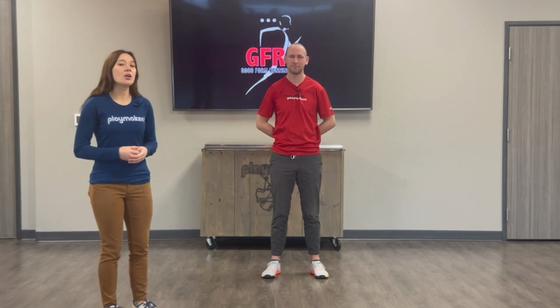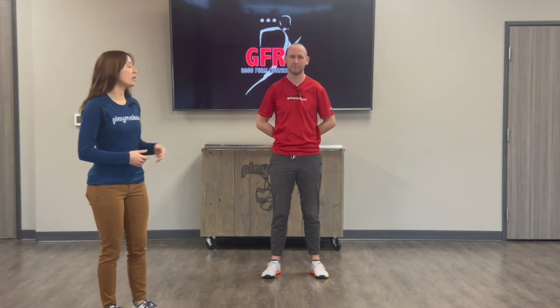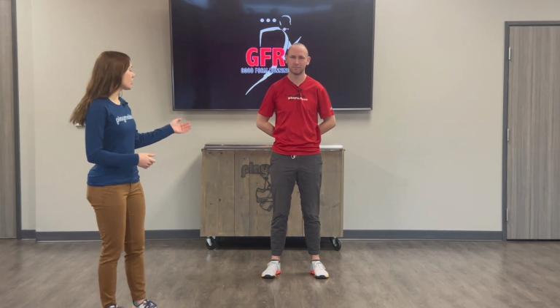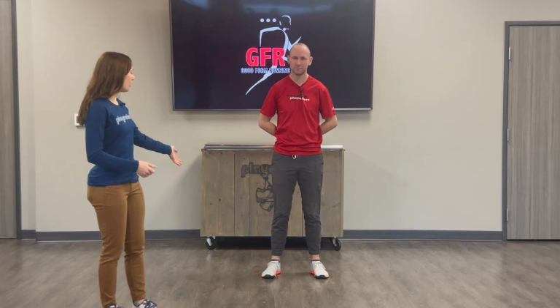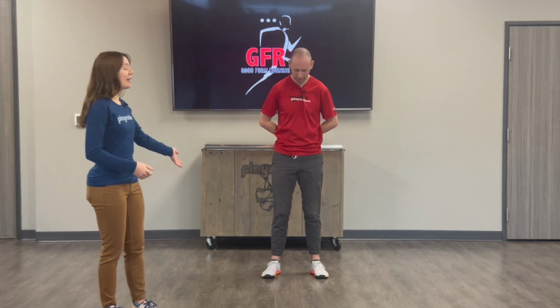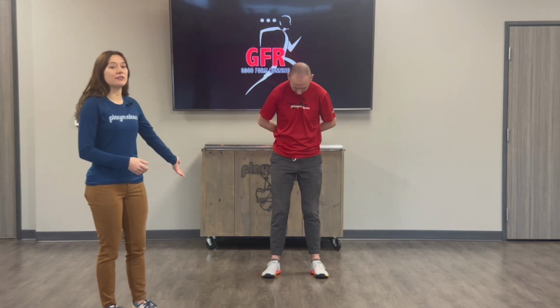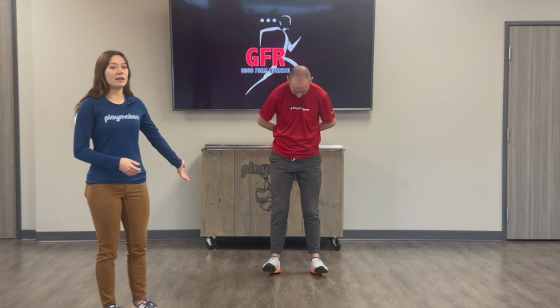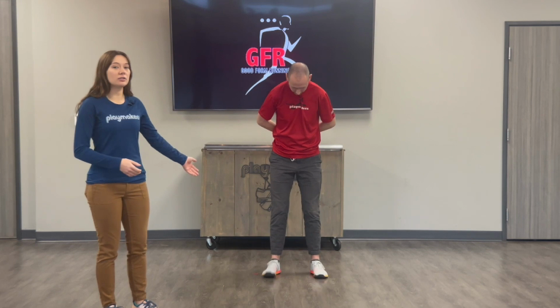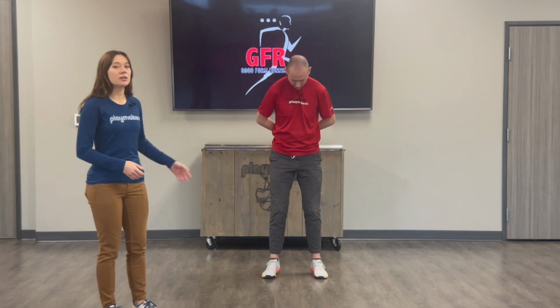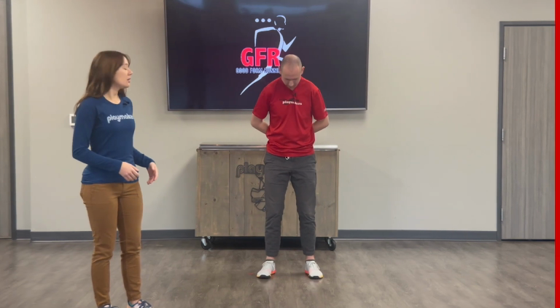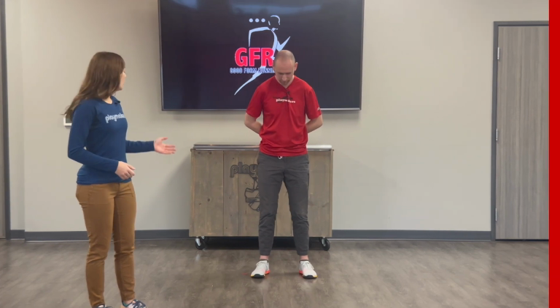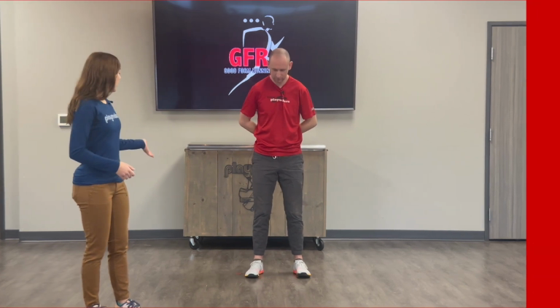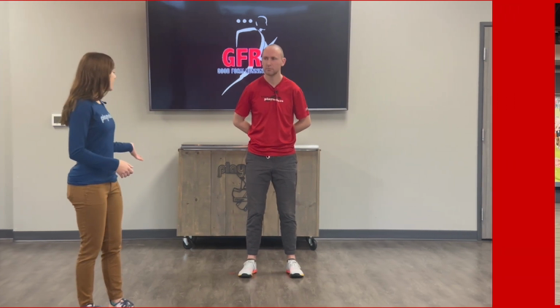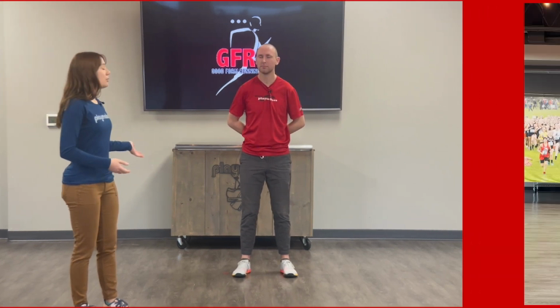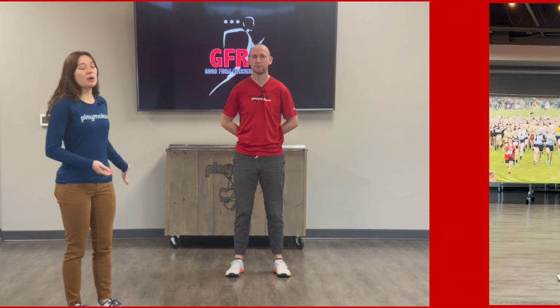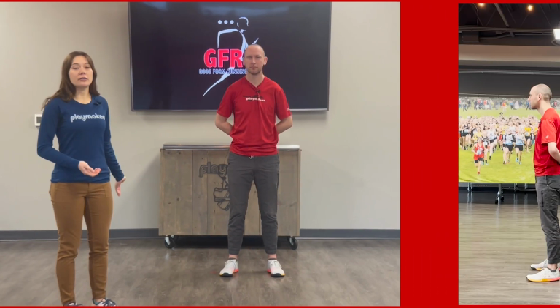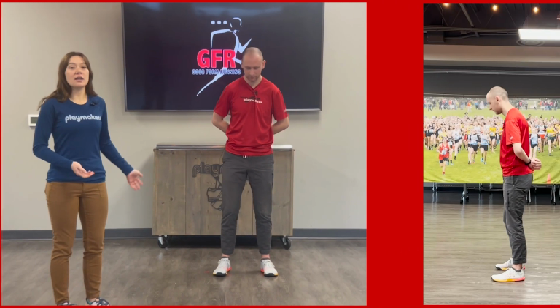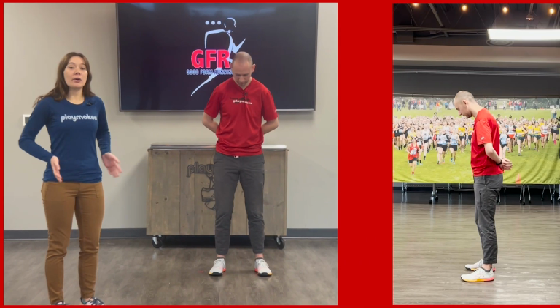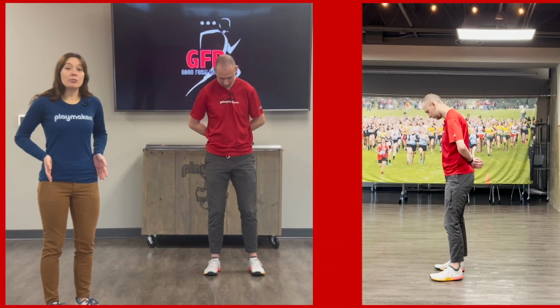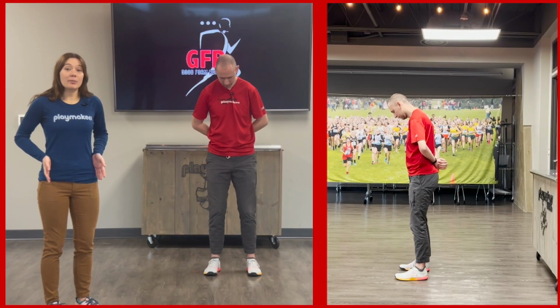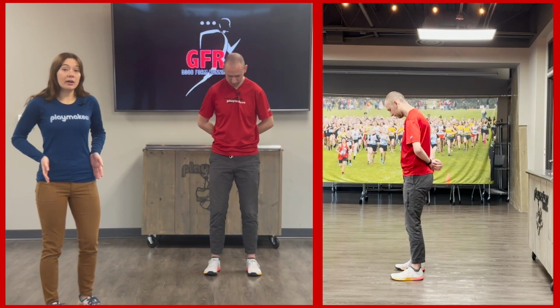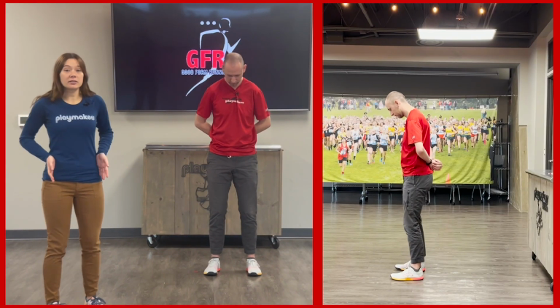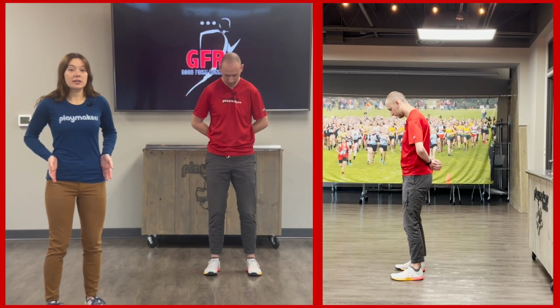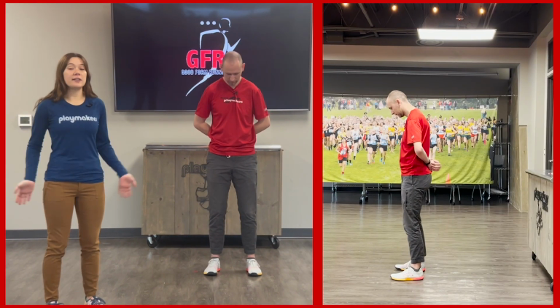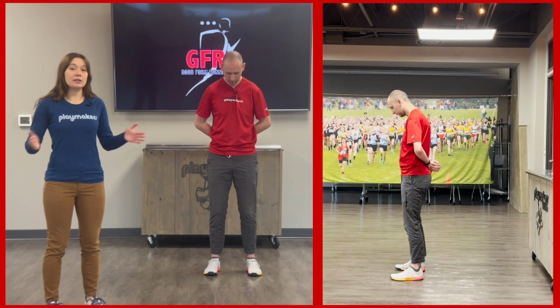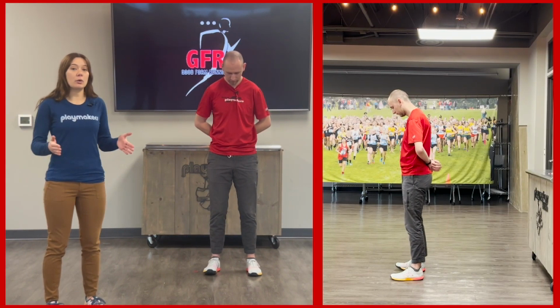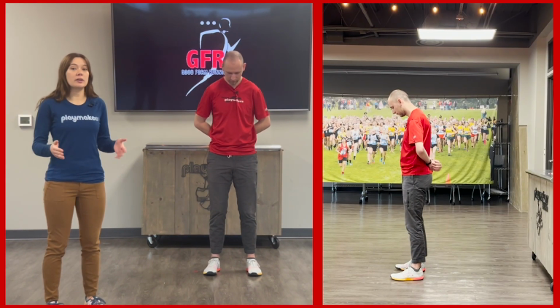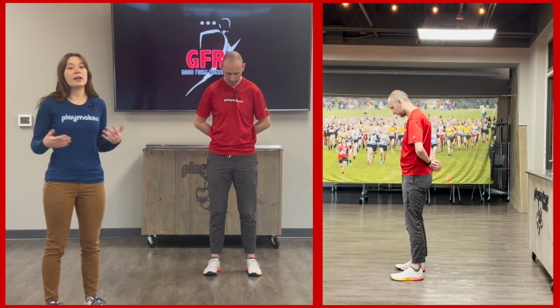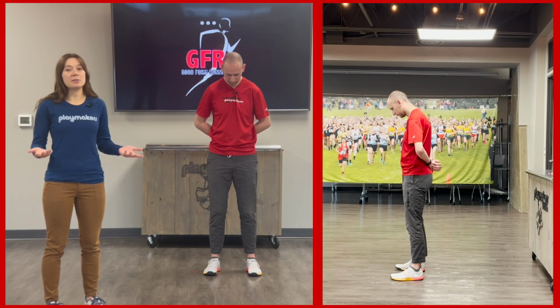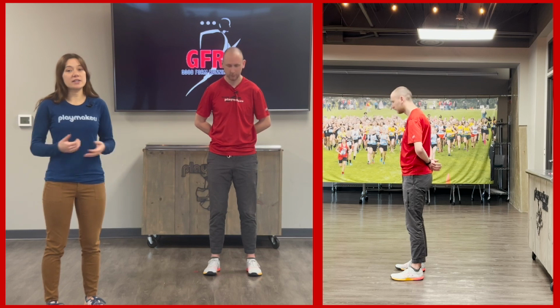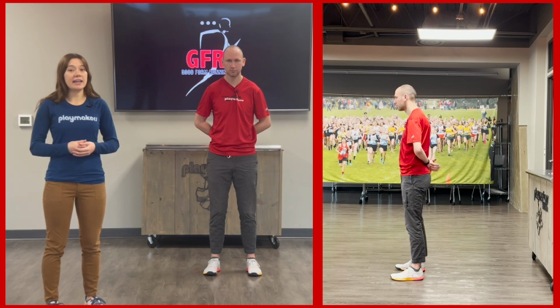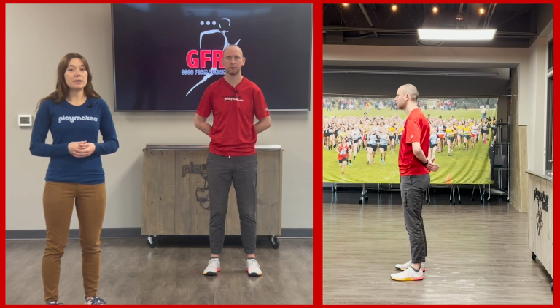We're going to start at the feet level. Ideally we're going to want our feet about hip width apart, facing forward as much as they can be.